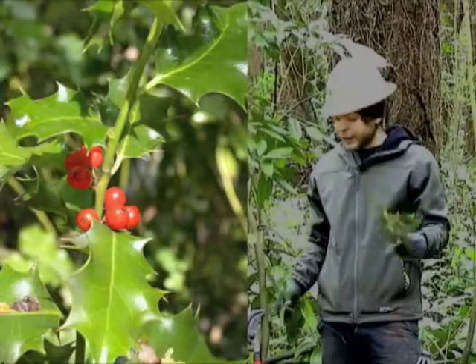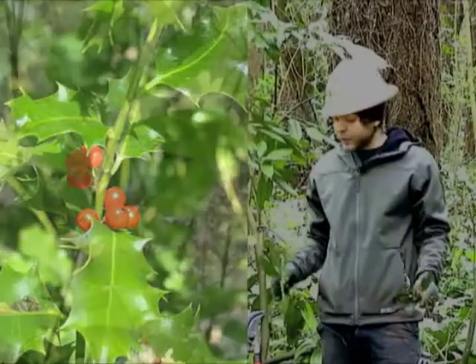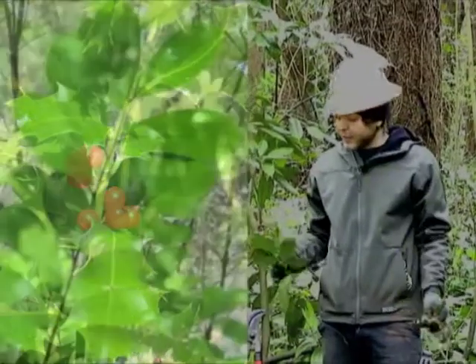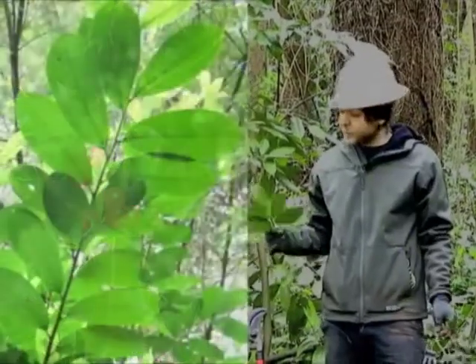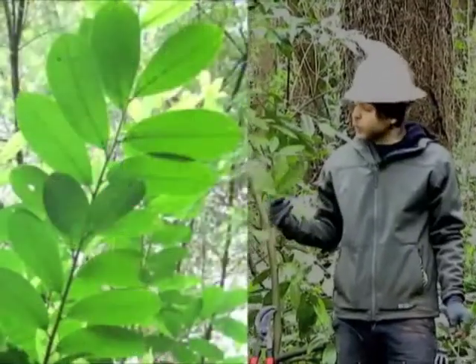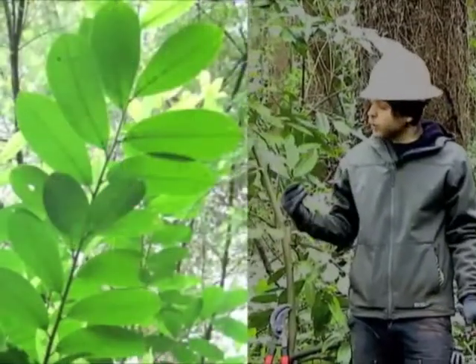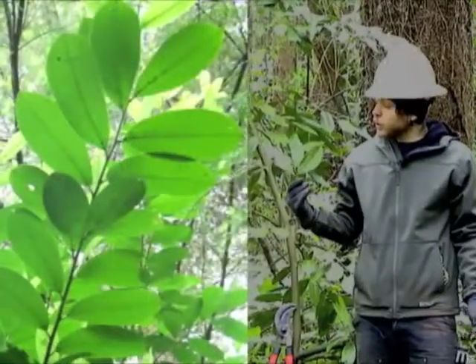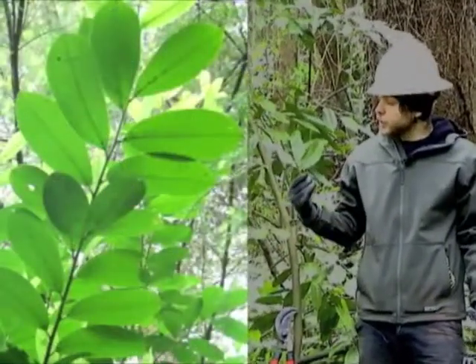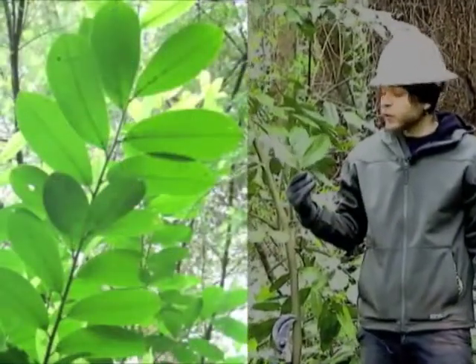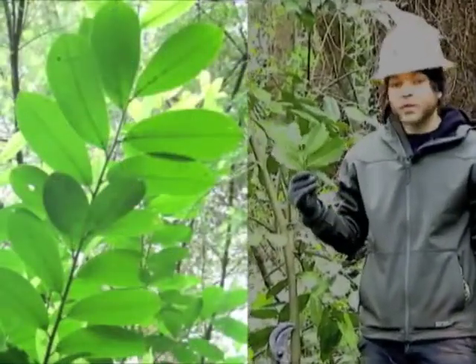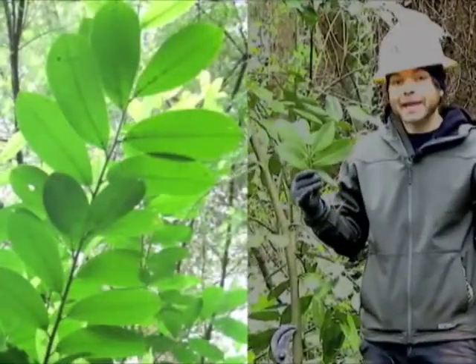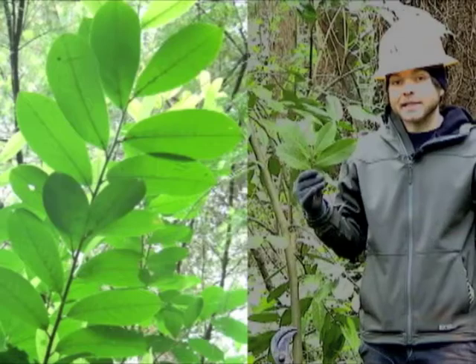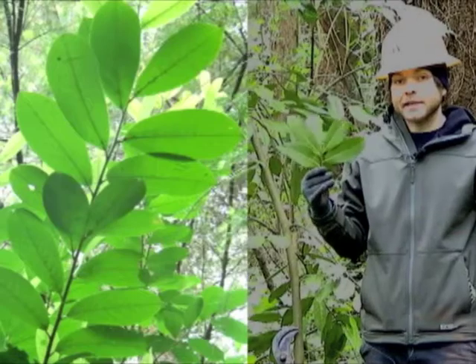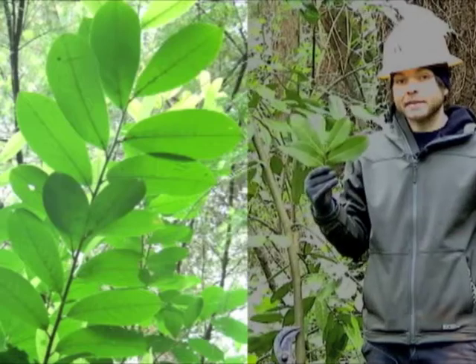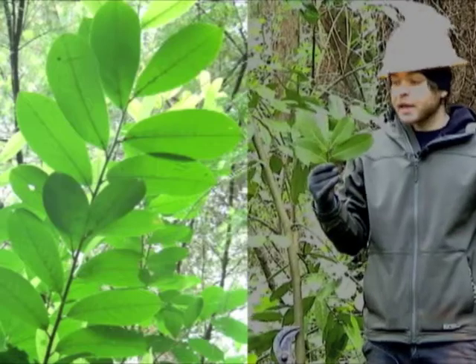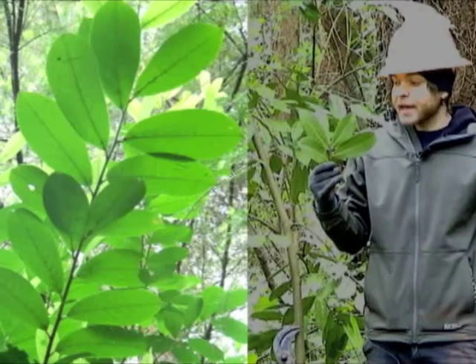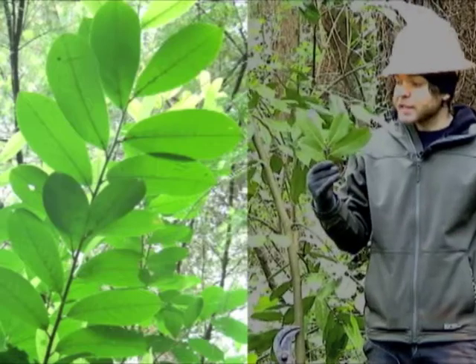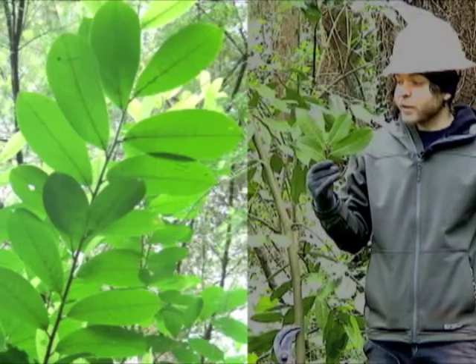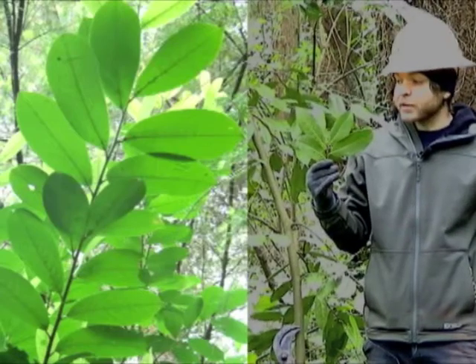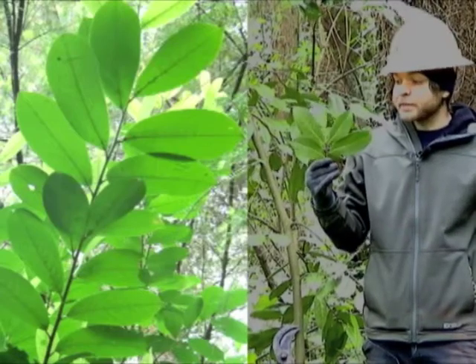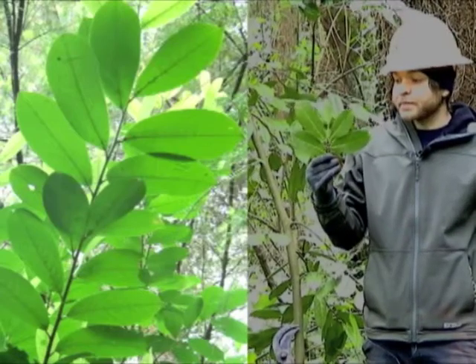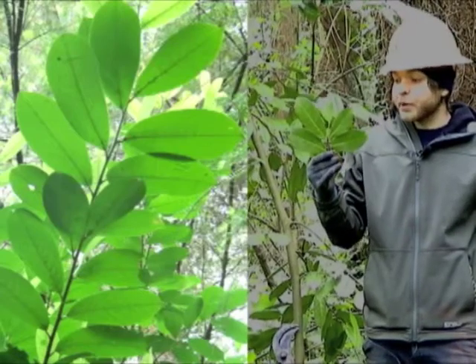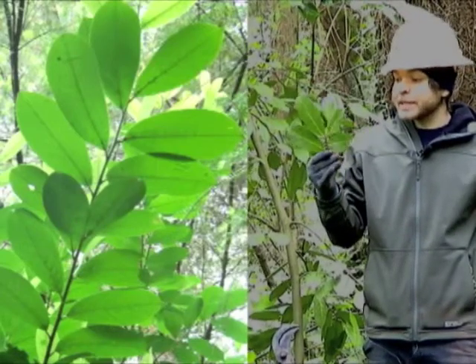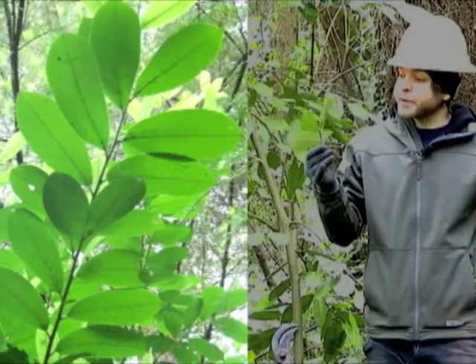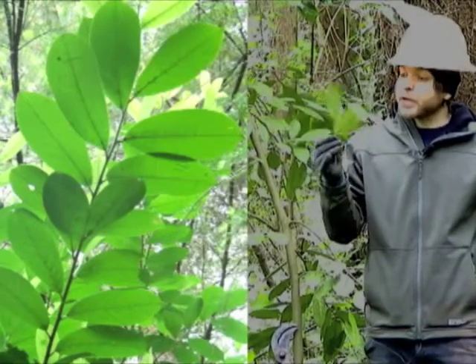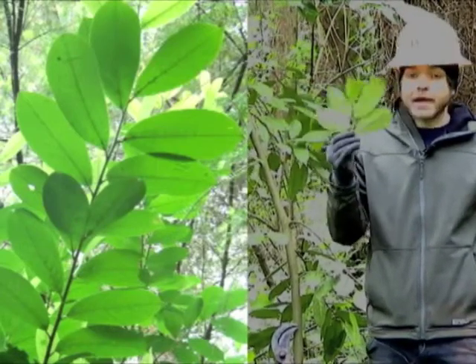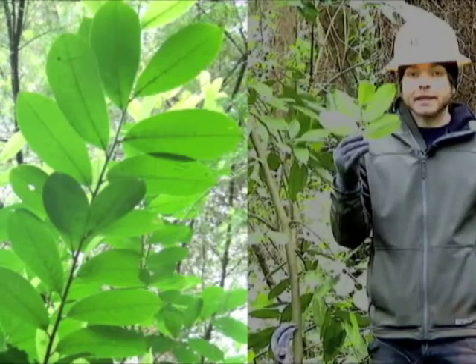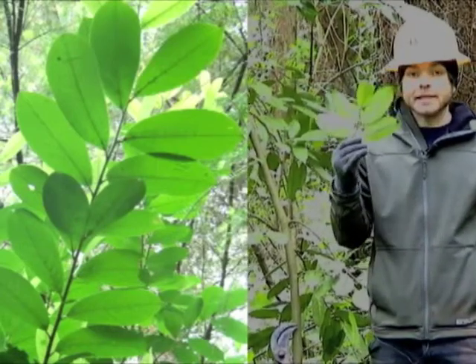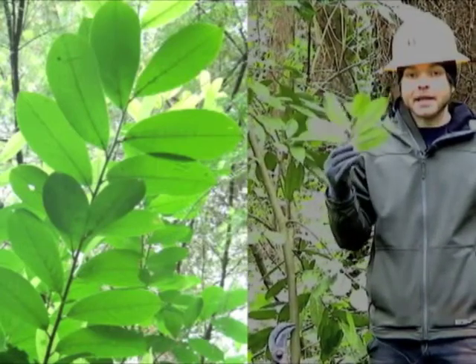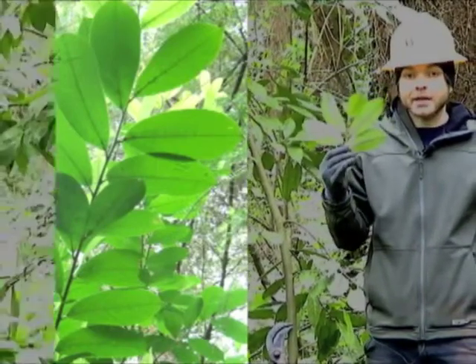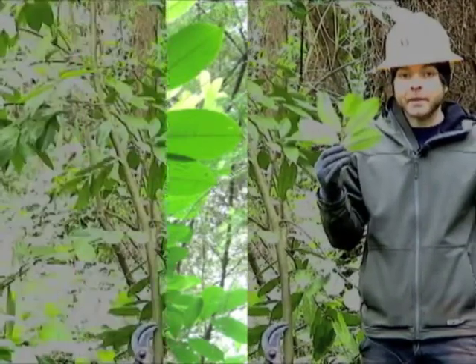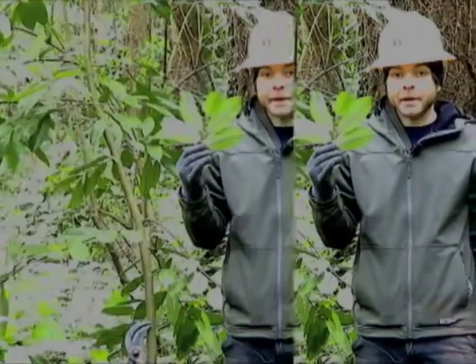Another one is laurel, which is more of a waxy leaf that is a rounded pointy tip with a light side underbelly.